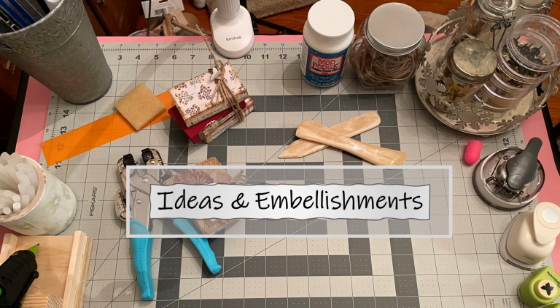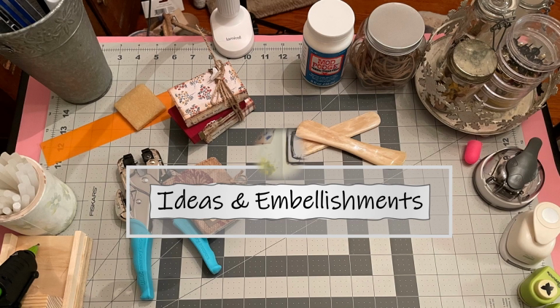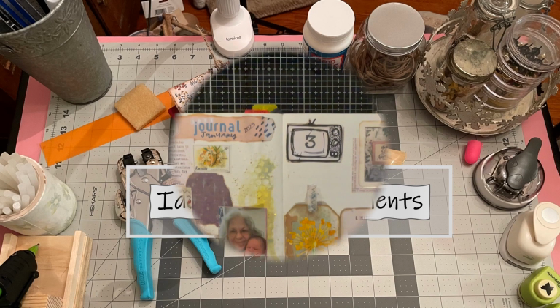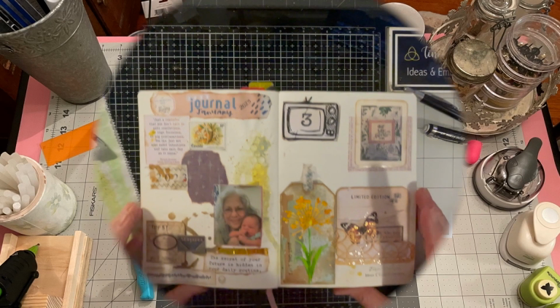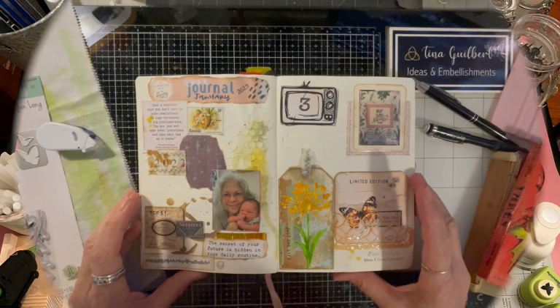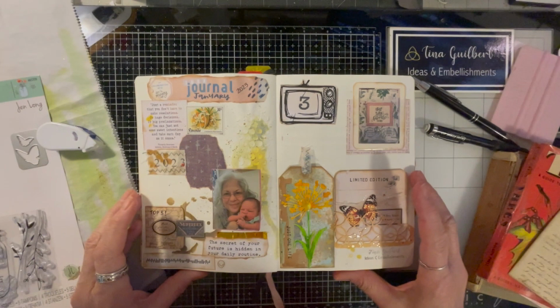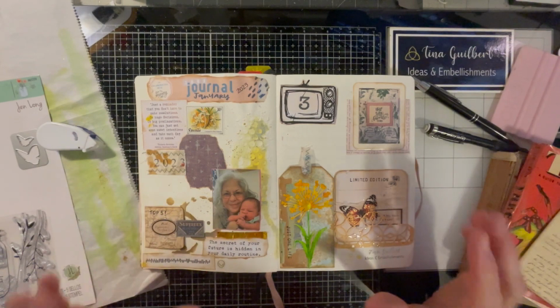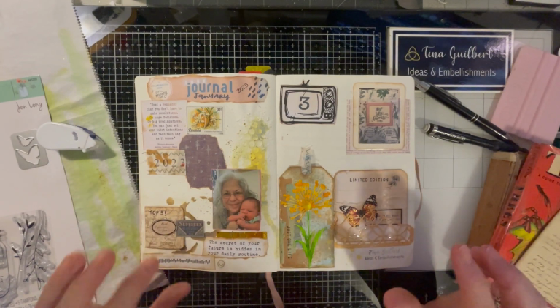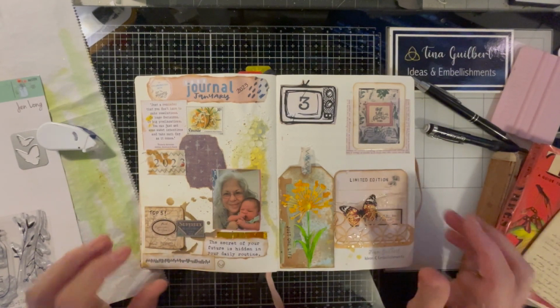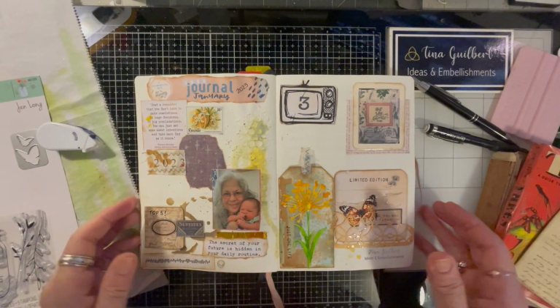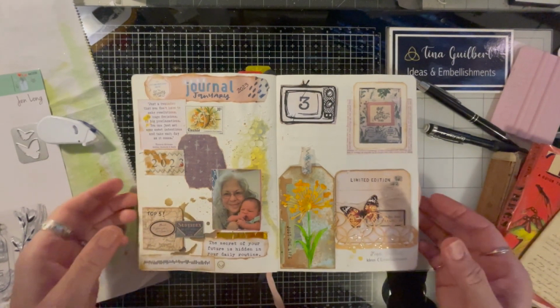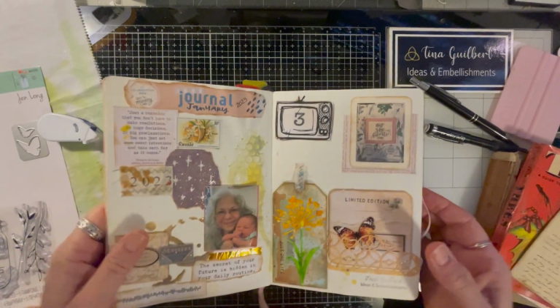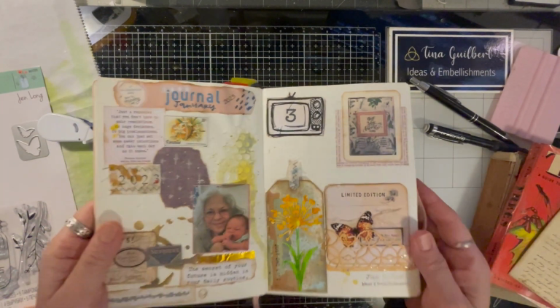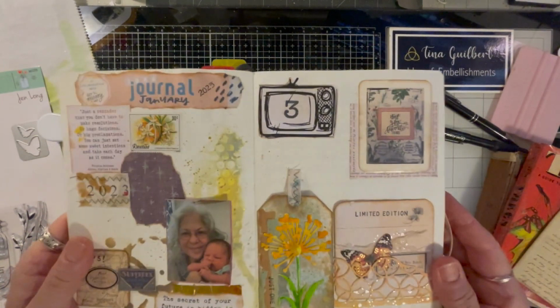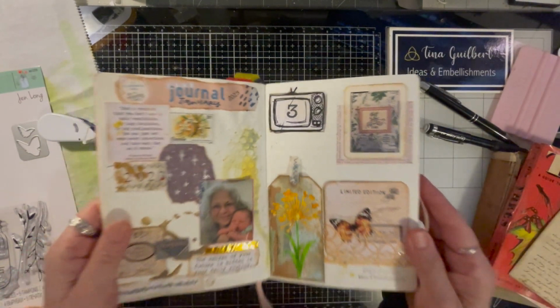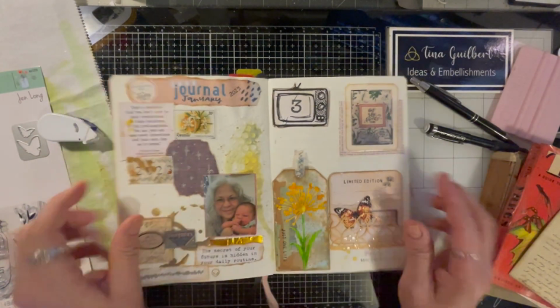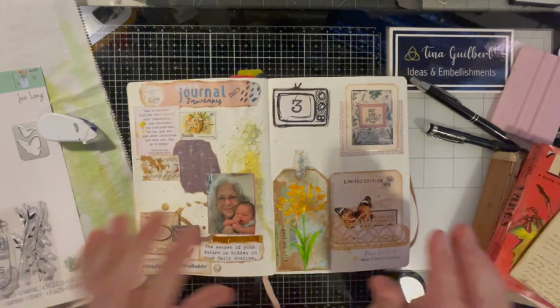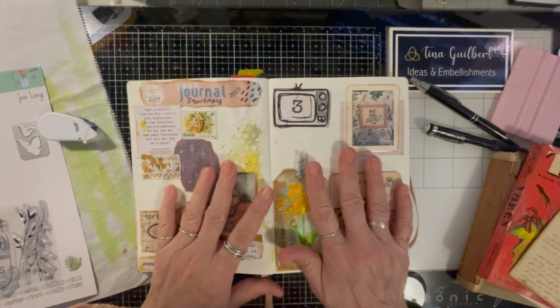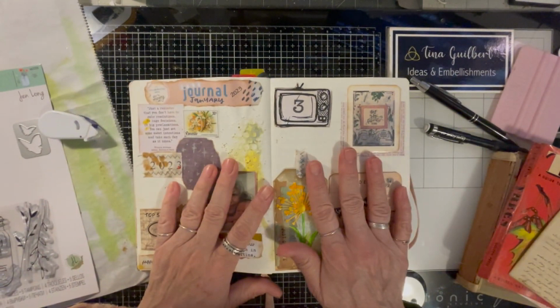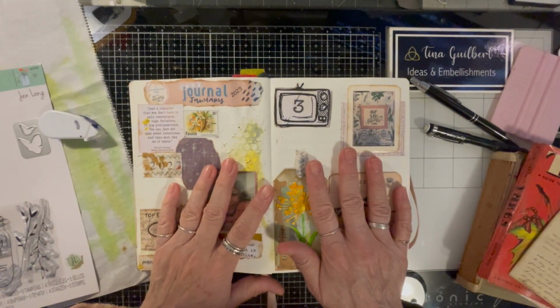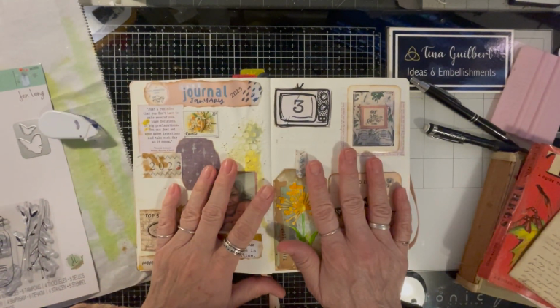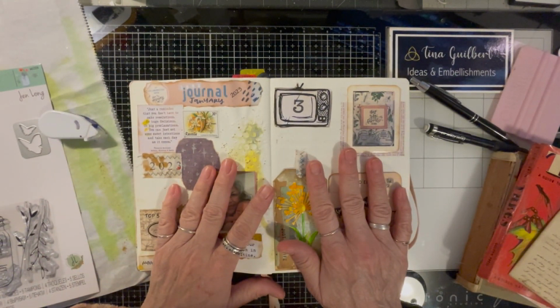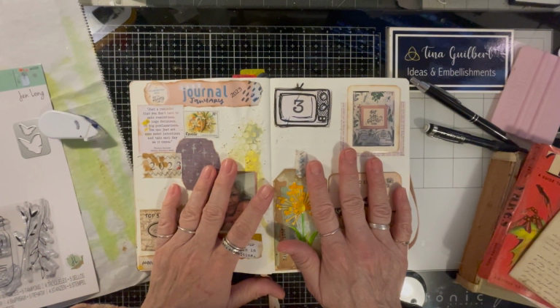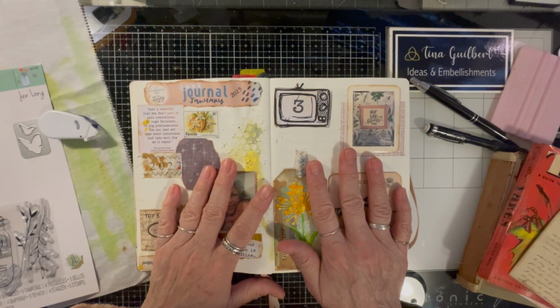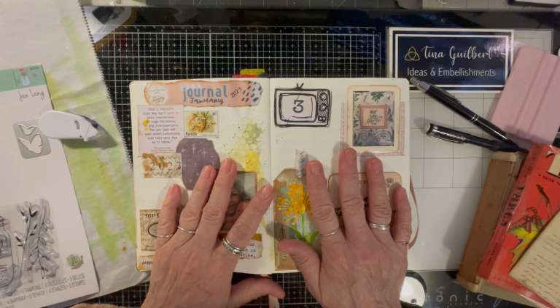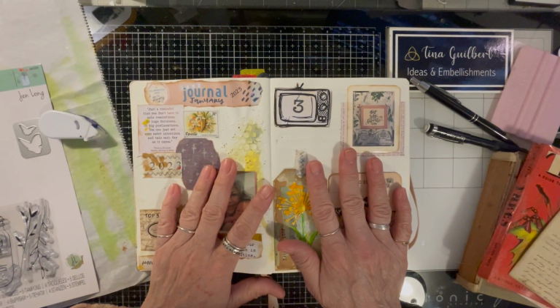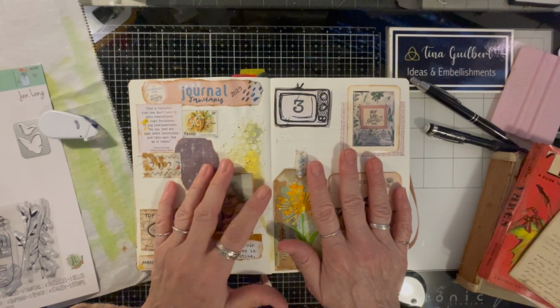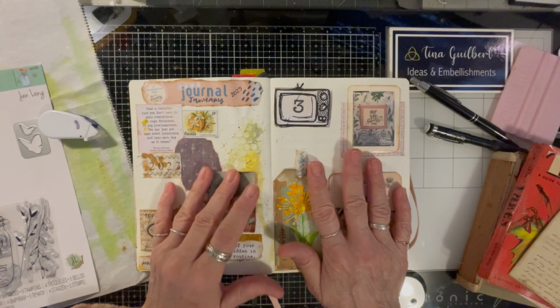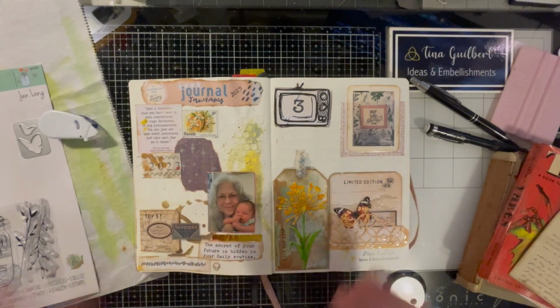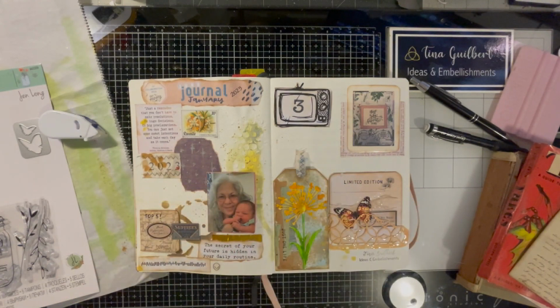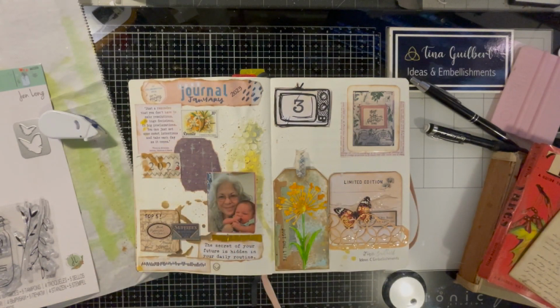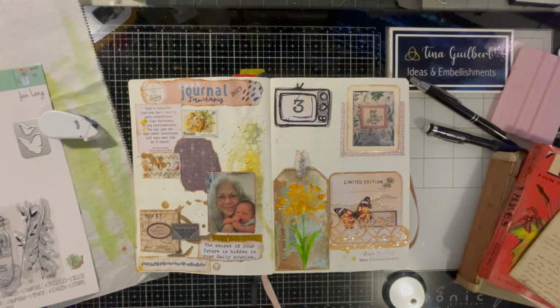Hi, it's me, Tina from Ideas and Embellishment. I'm back here to work on my junk journal January because I need to catch up again.